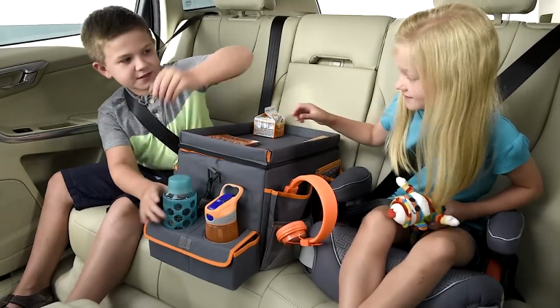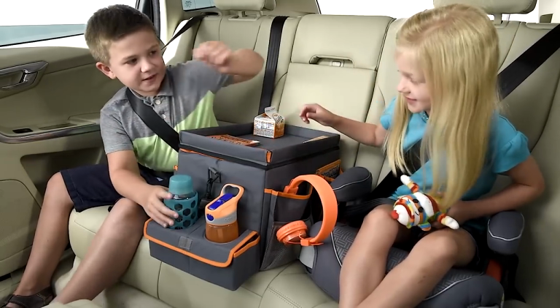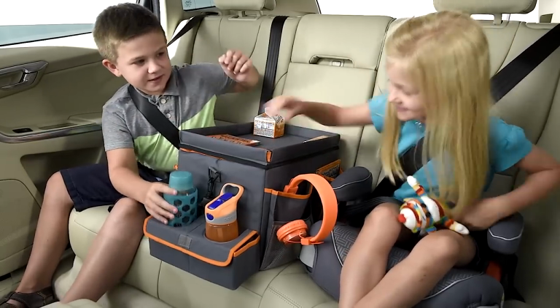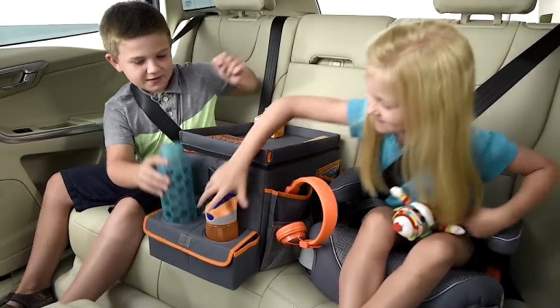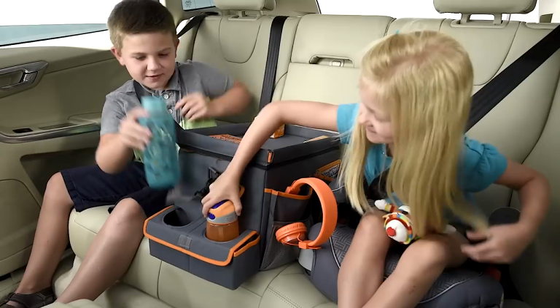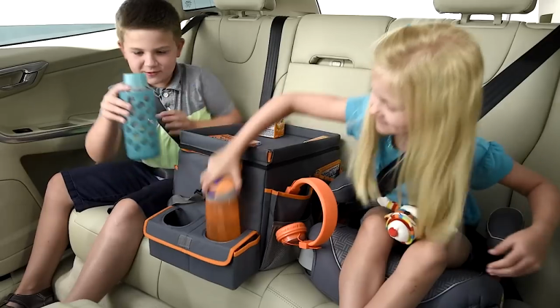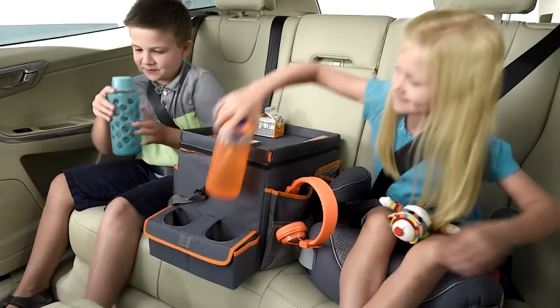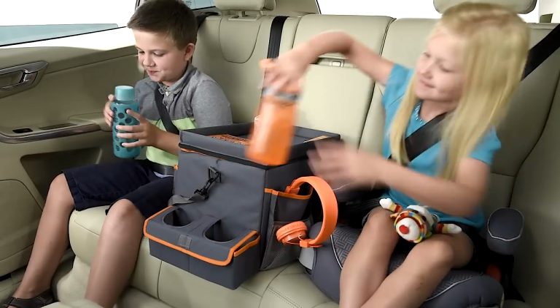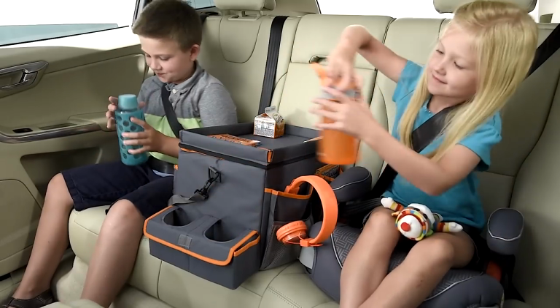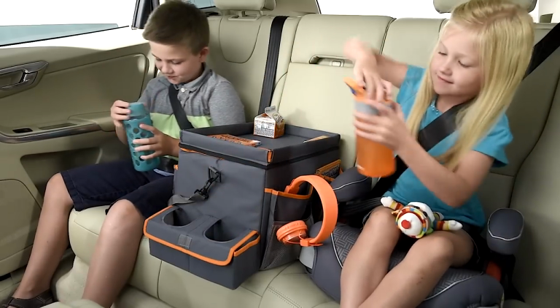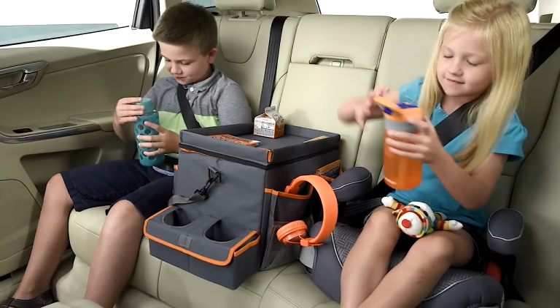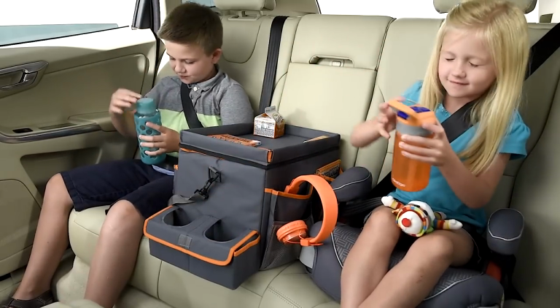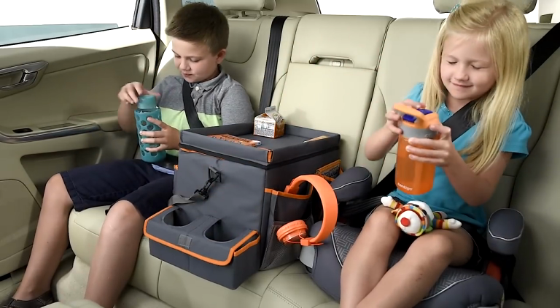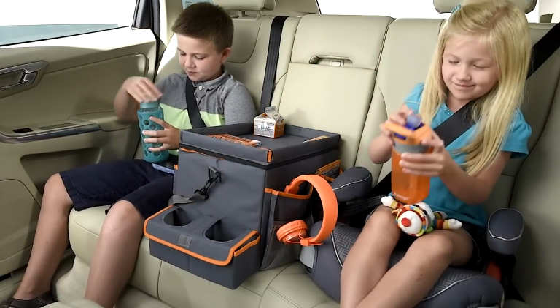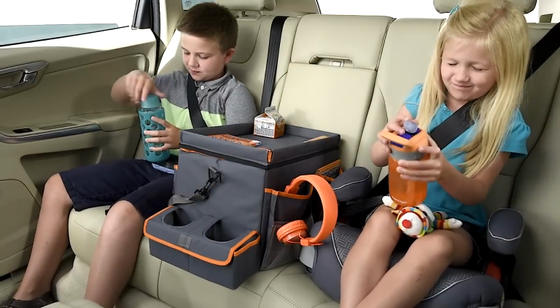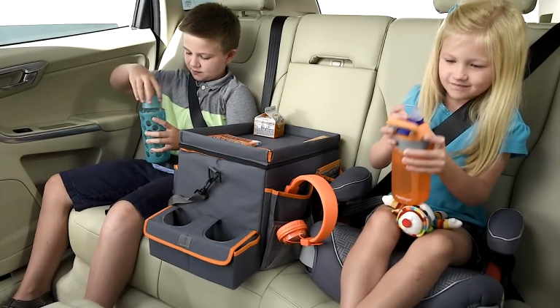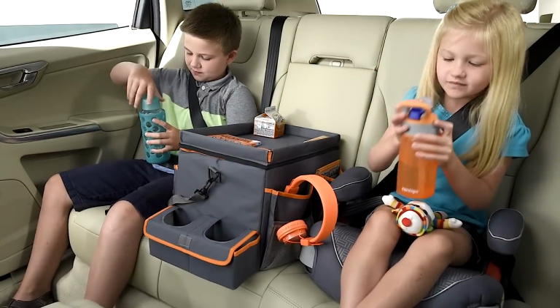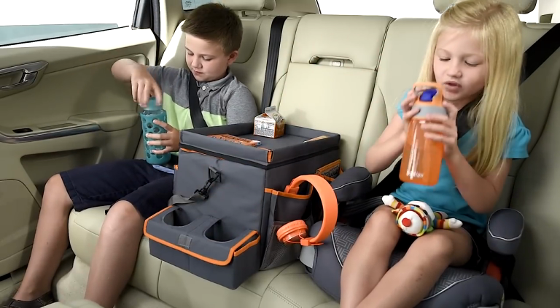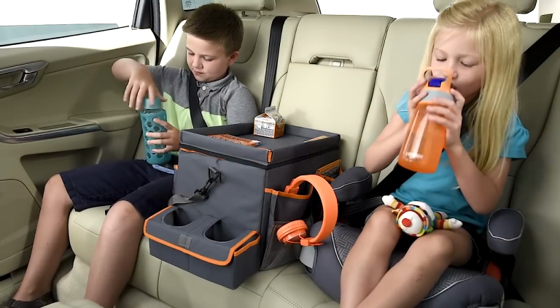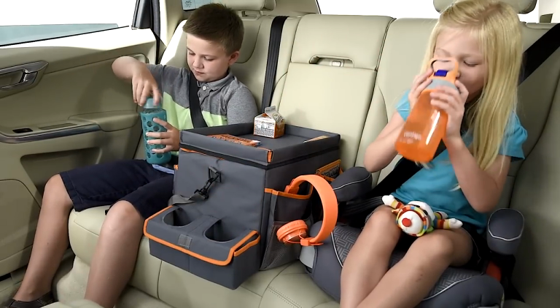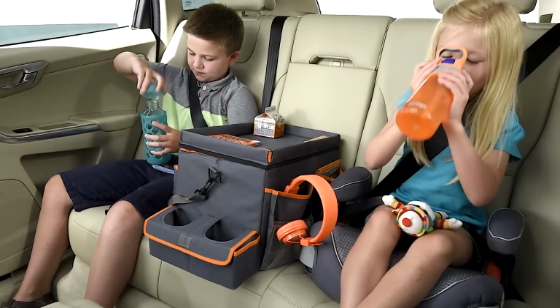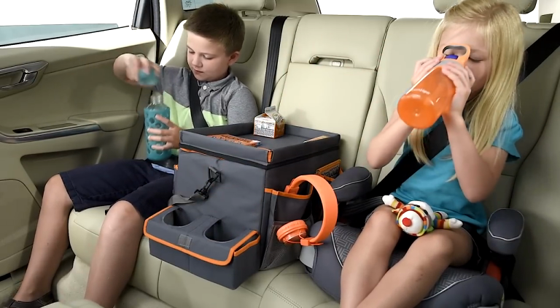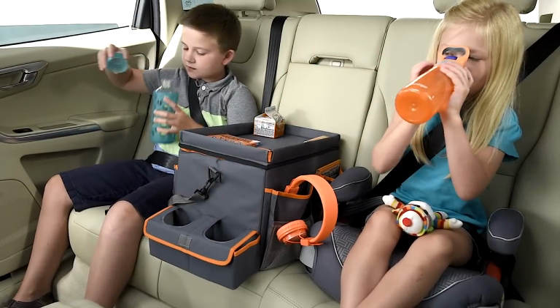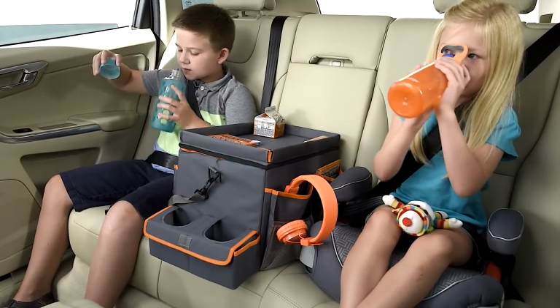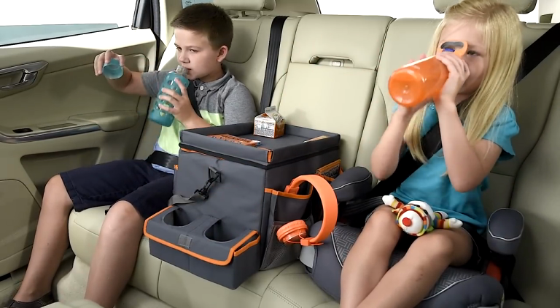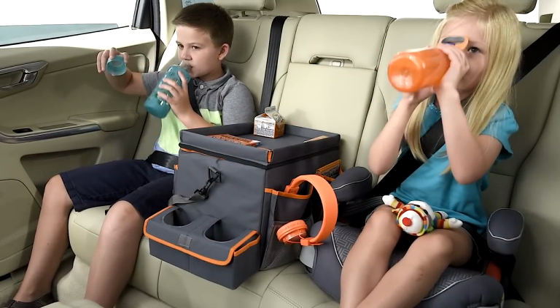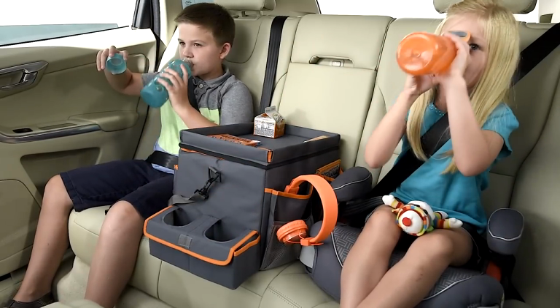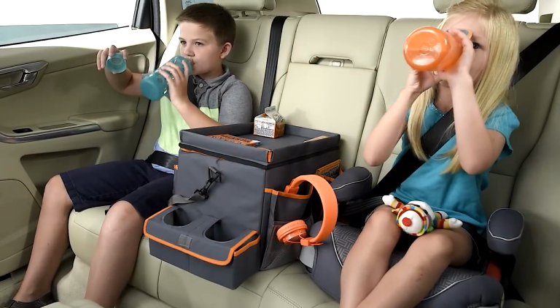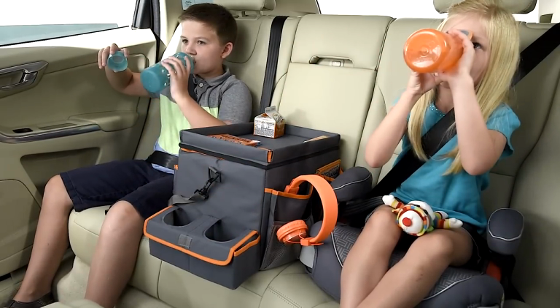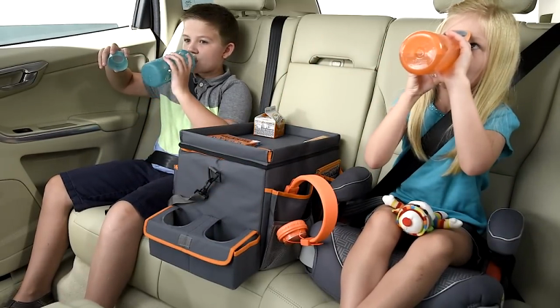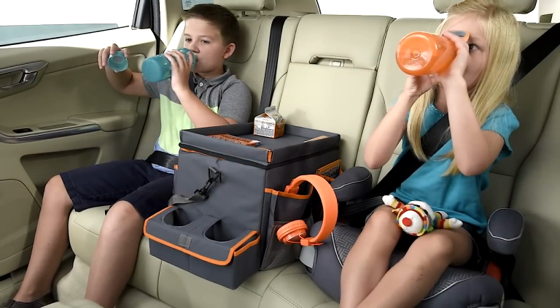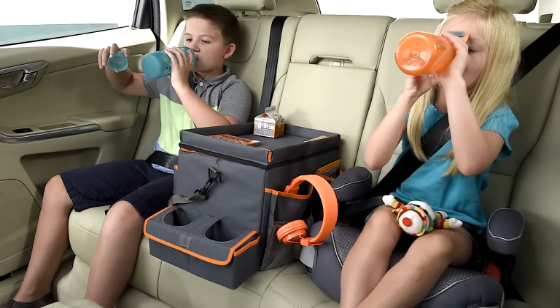Storage pockets on two sides give kids a place of their own to store games, toys, books and electronics.